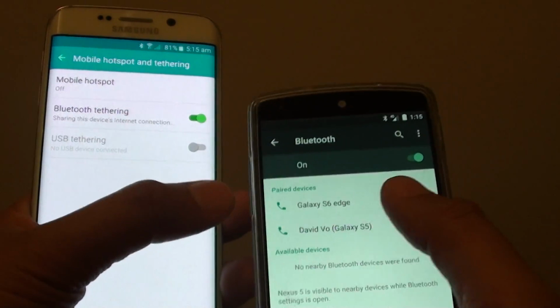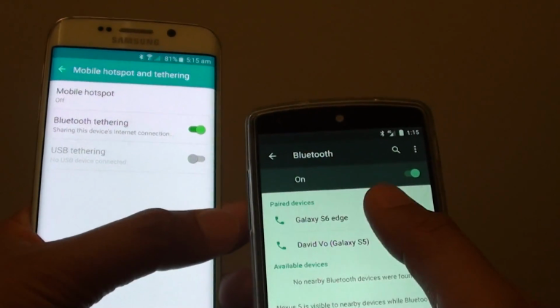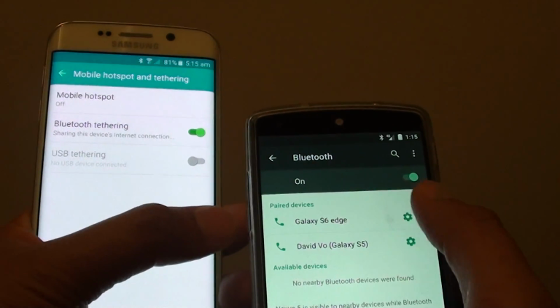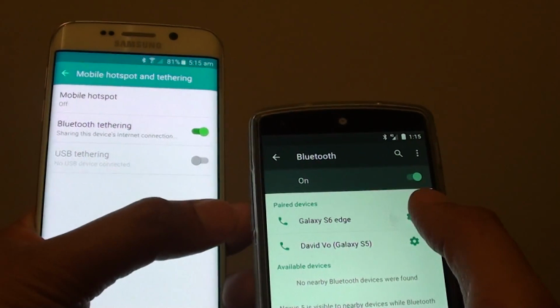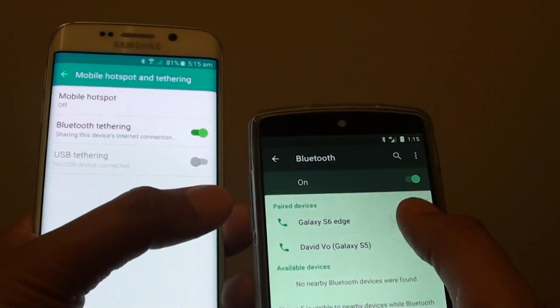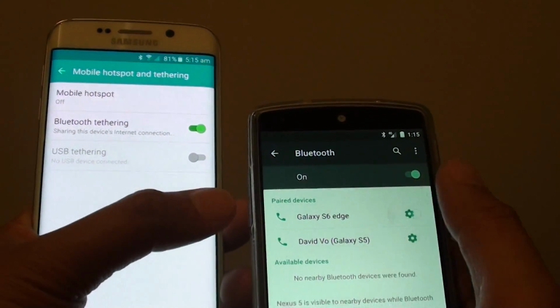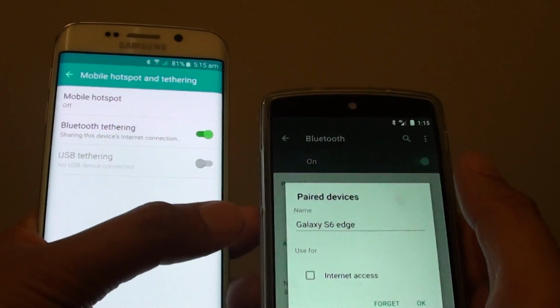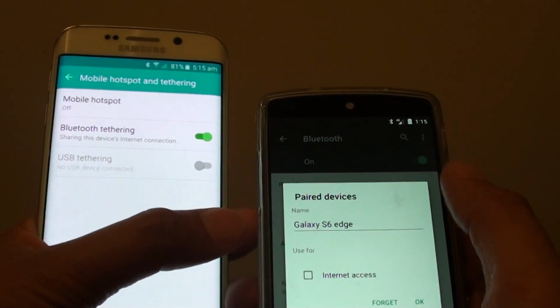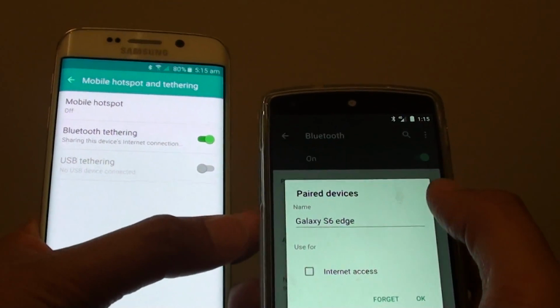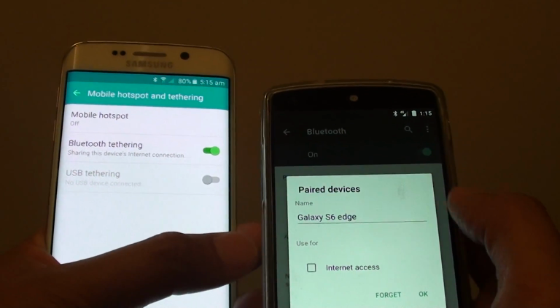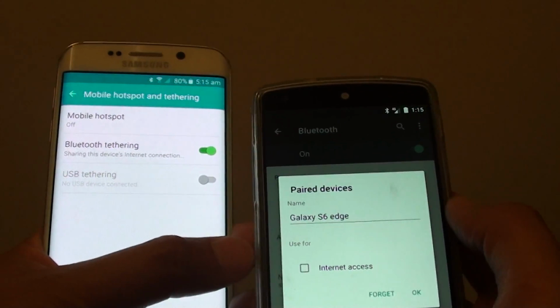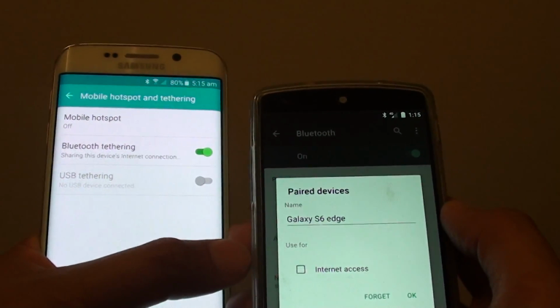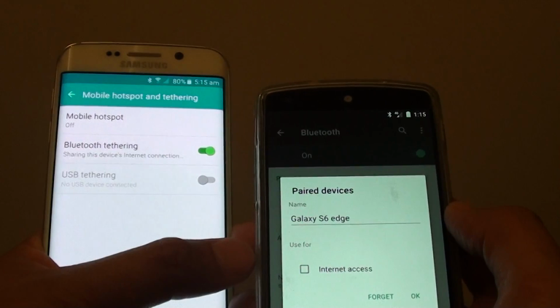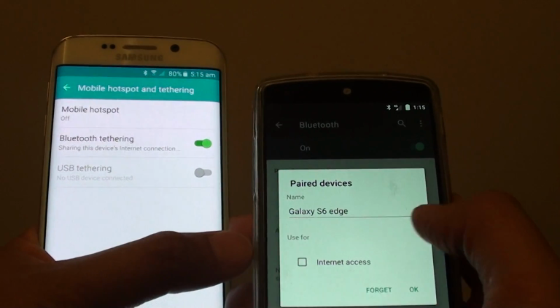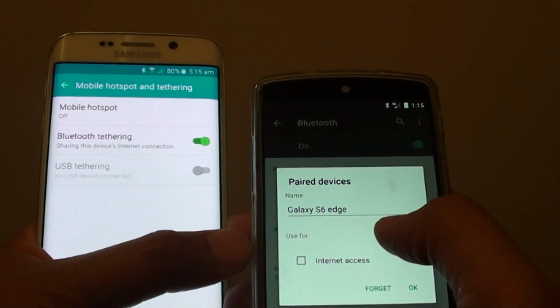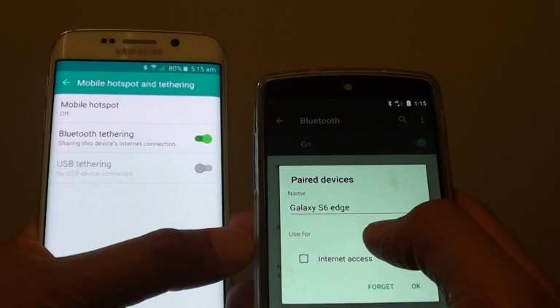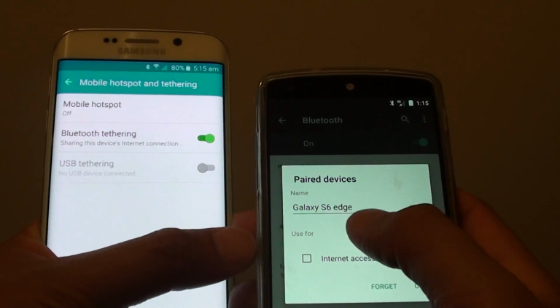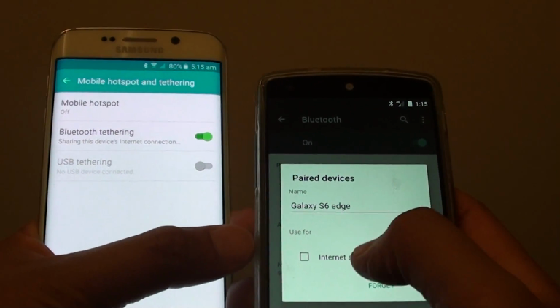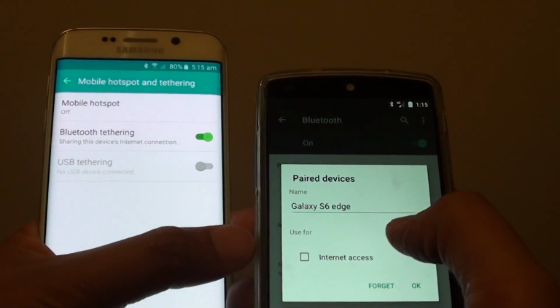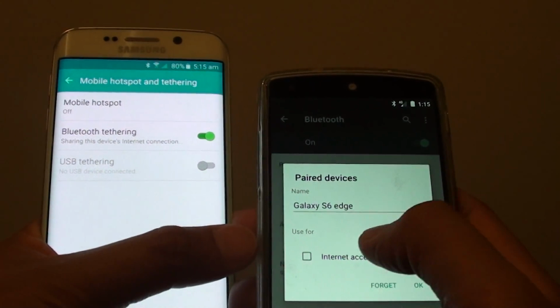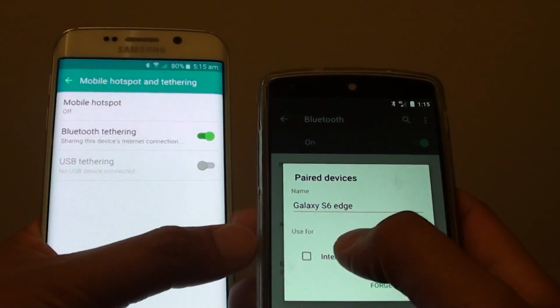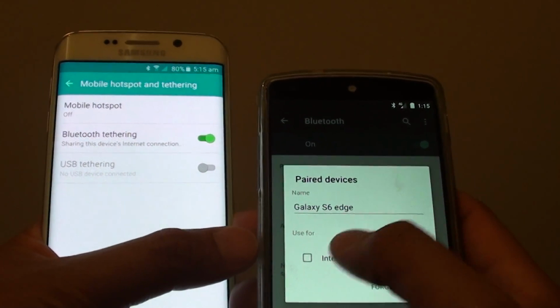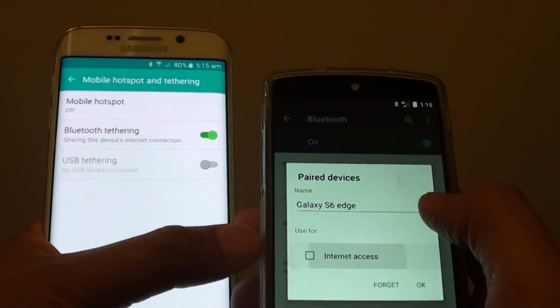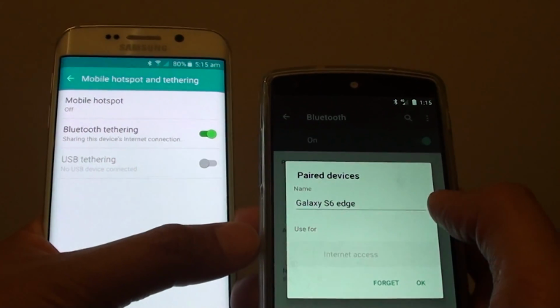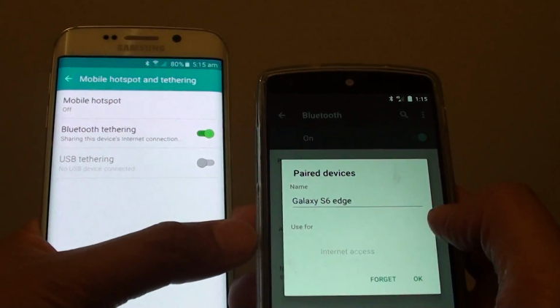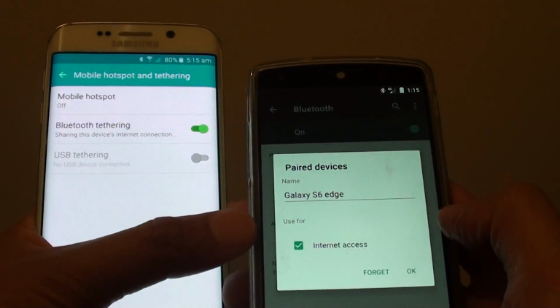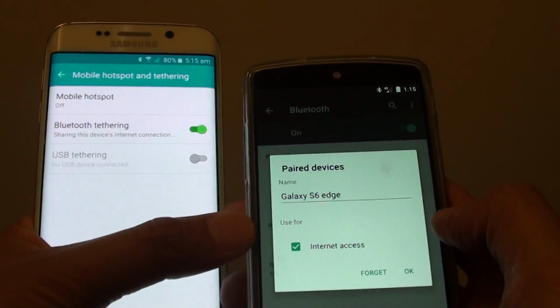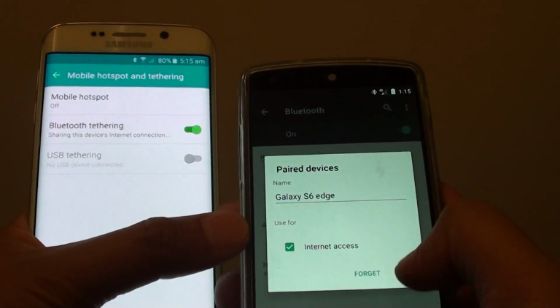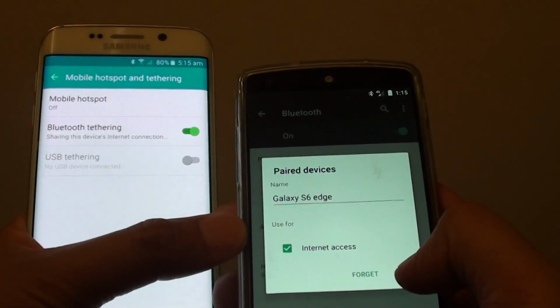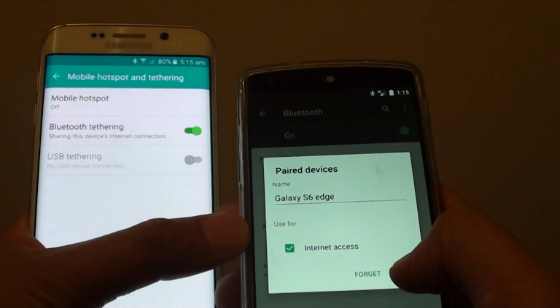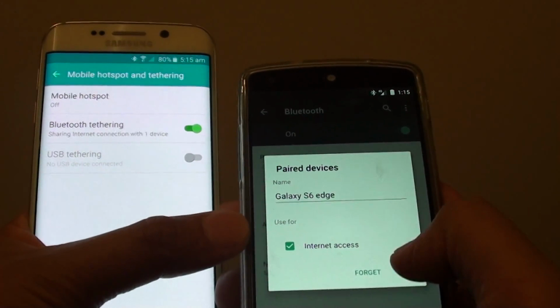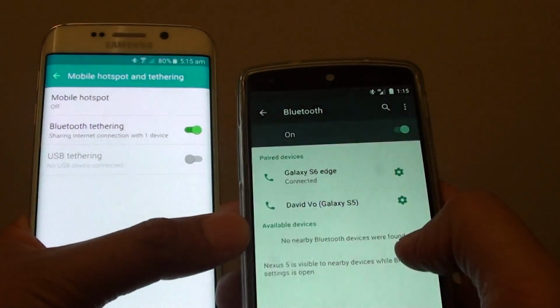So I tap on the settings and I'll say I'll use this device as an internet access, and tap on OK.